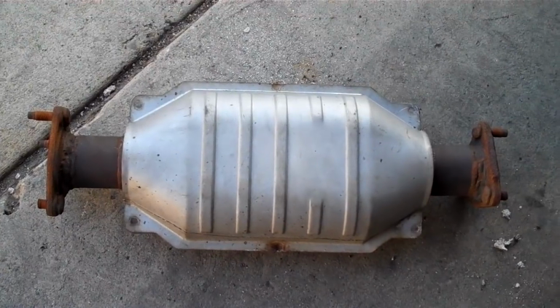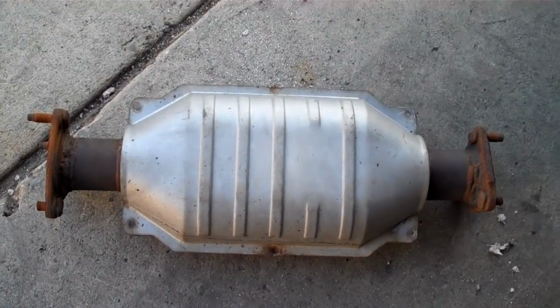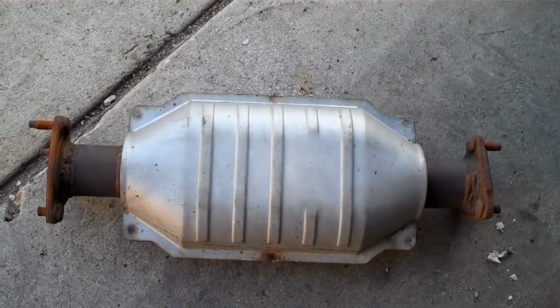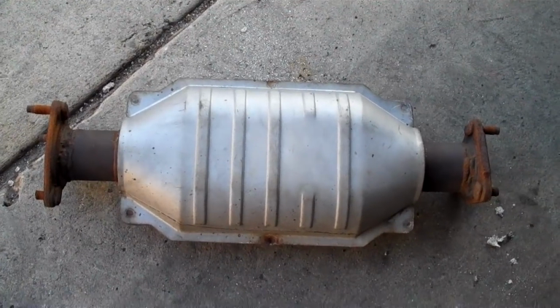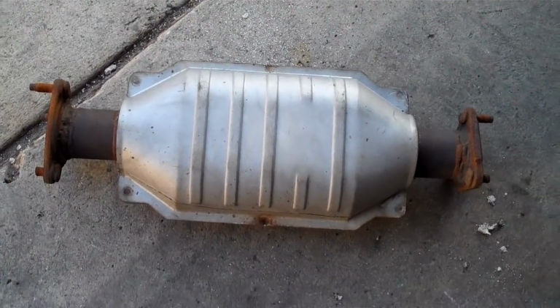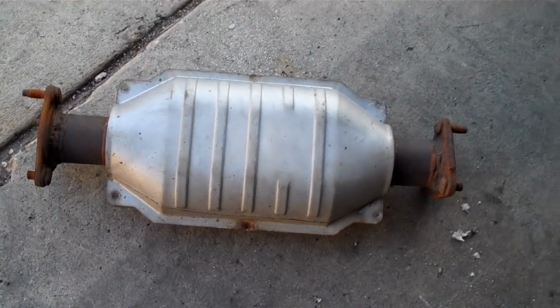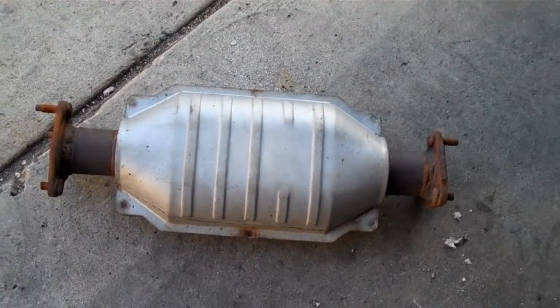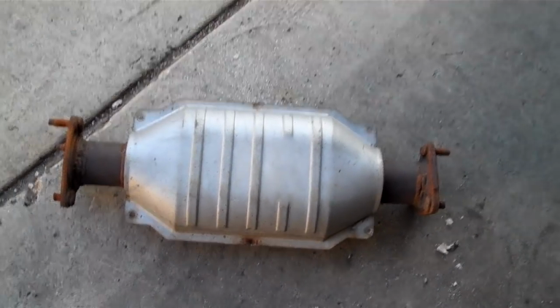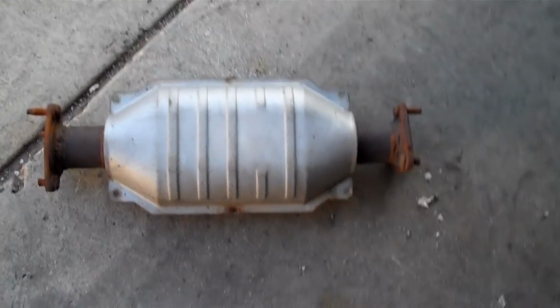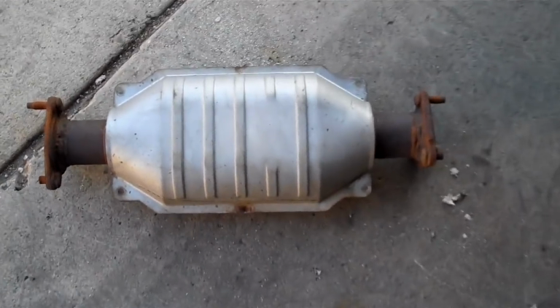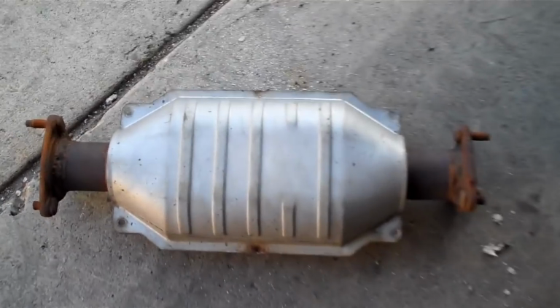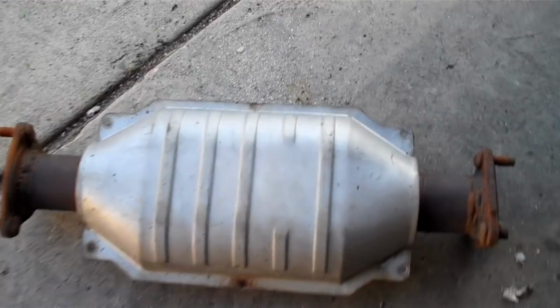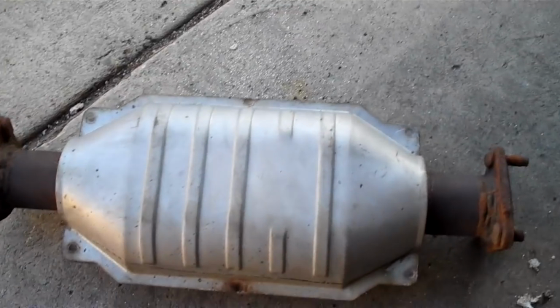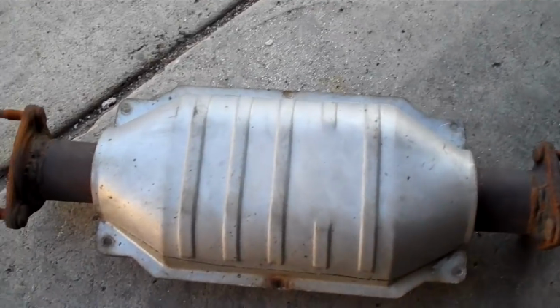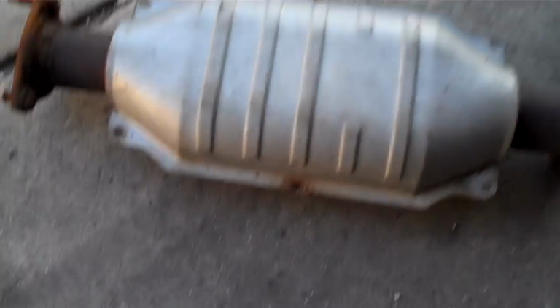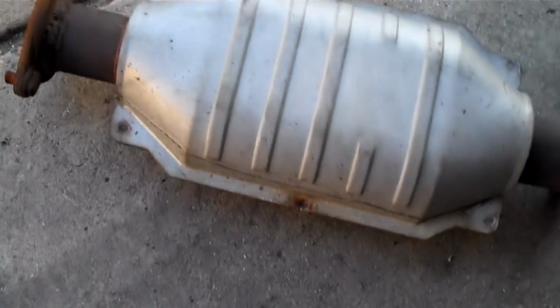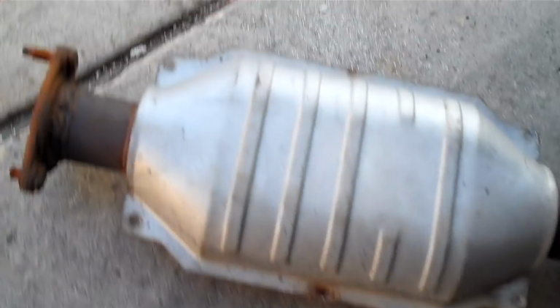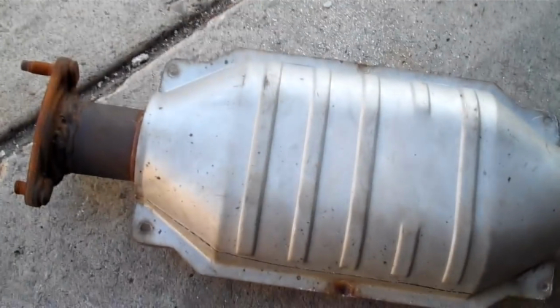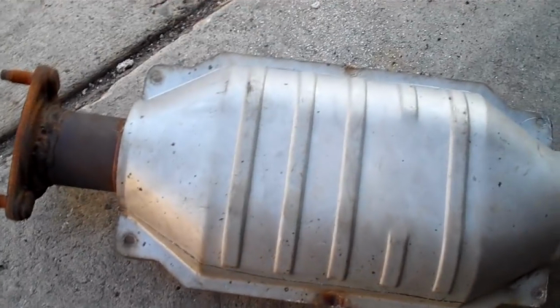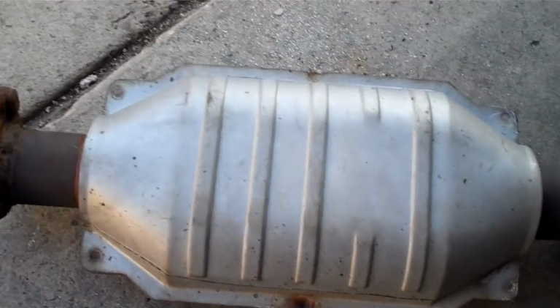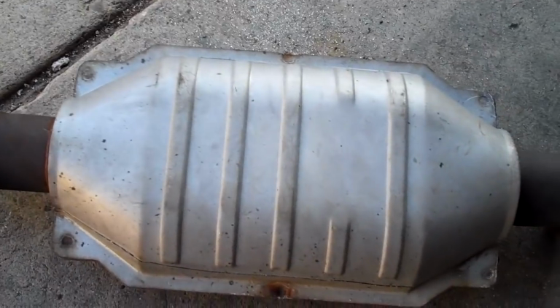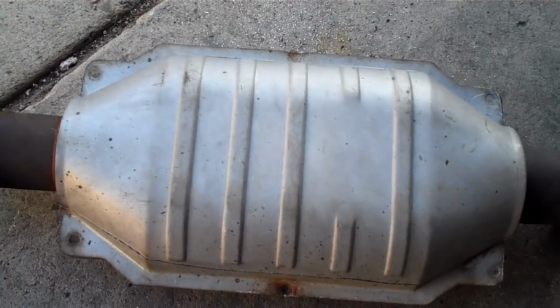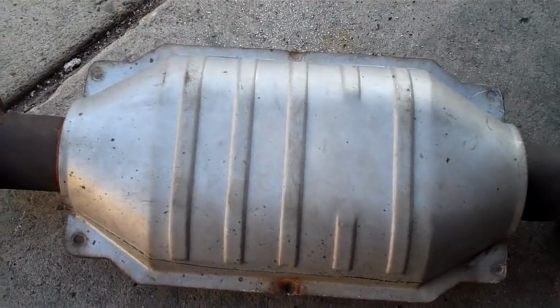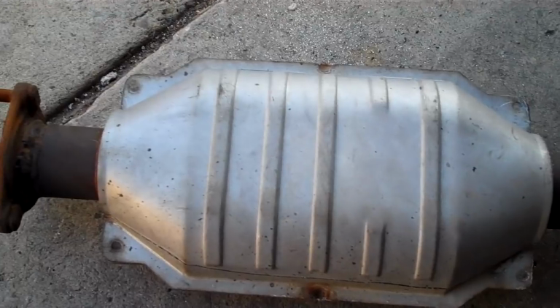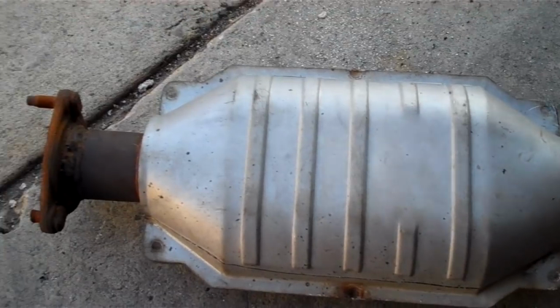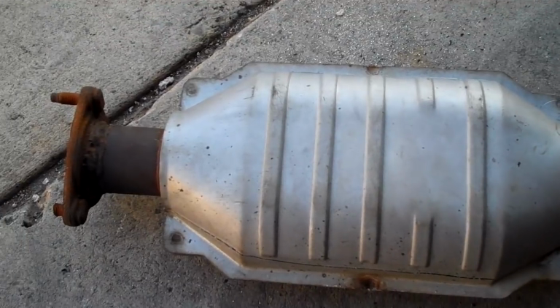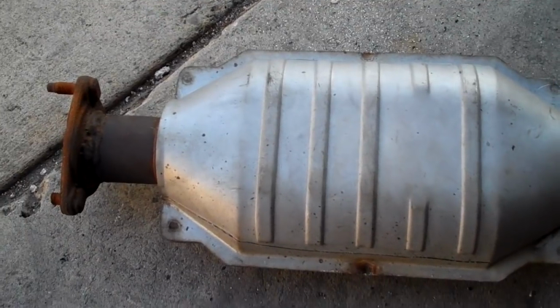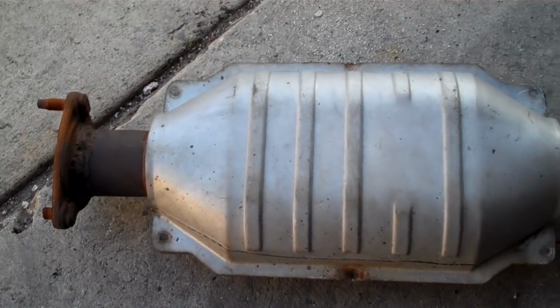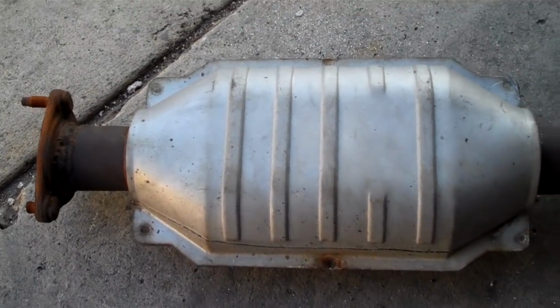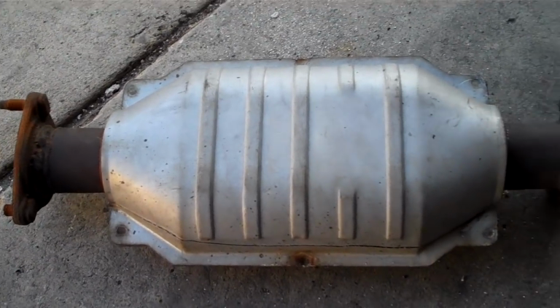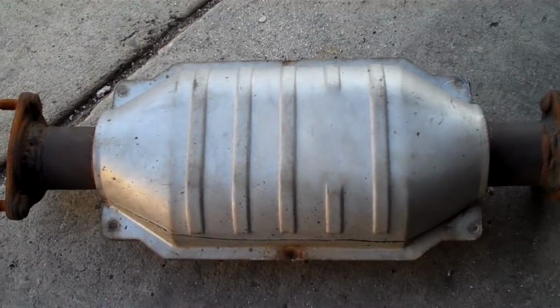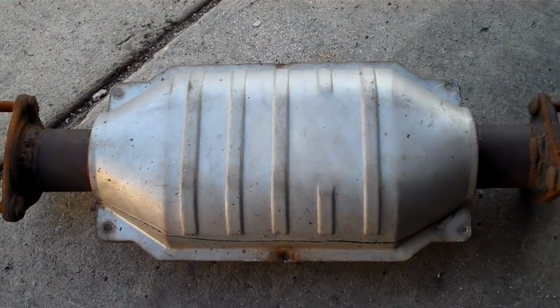What we have here is a cat. That was a dumb joke. But anyway, it's a catalytic converter.